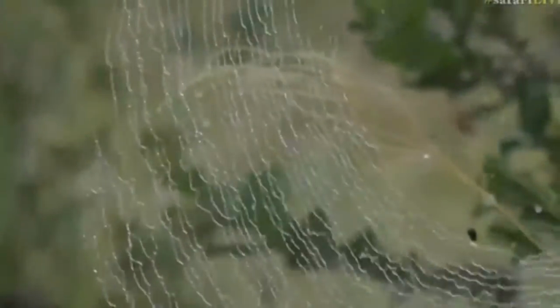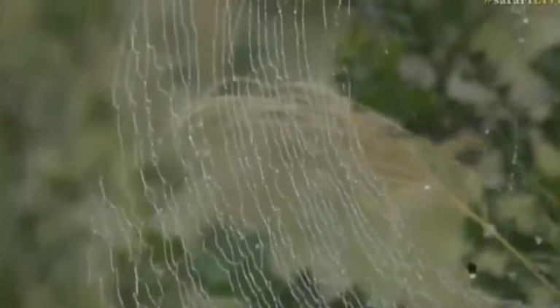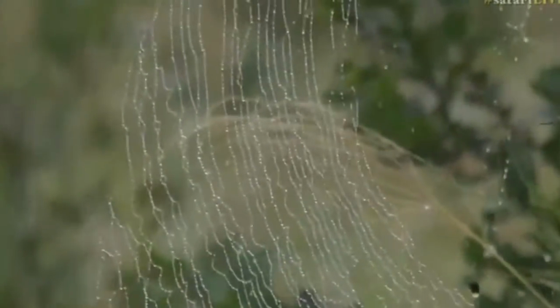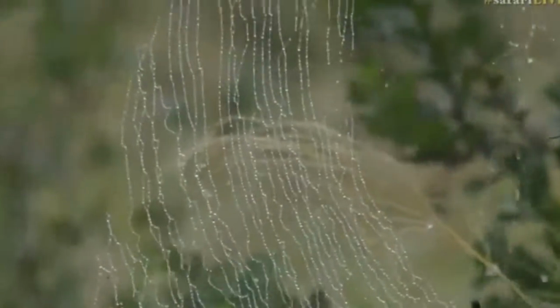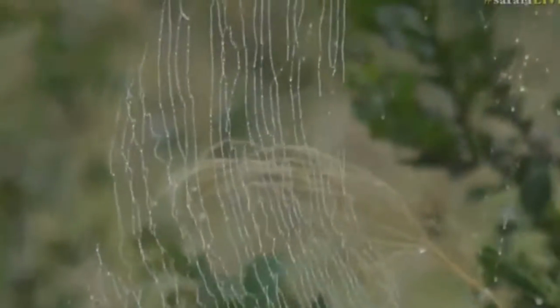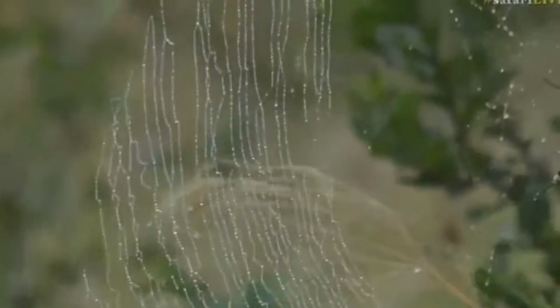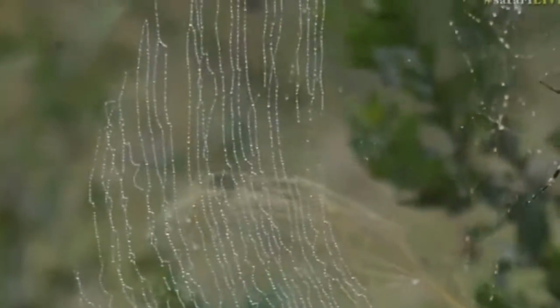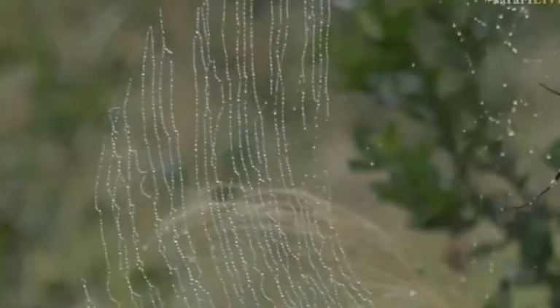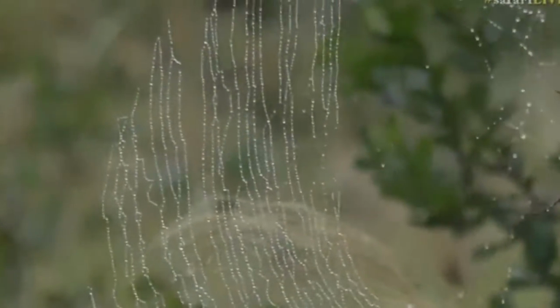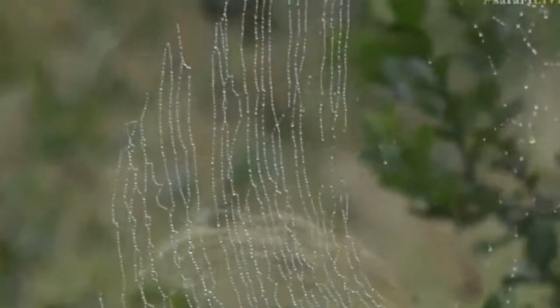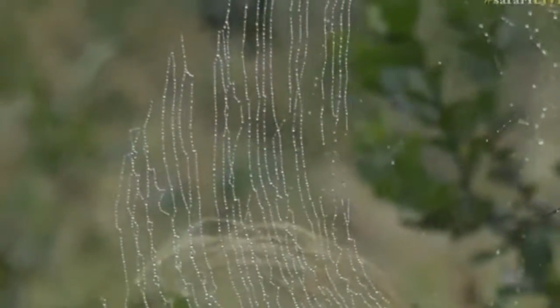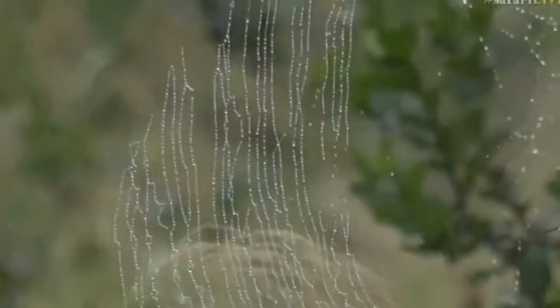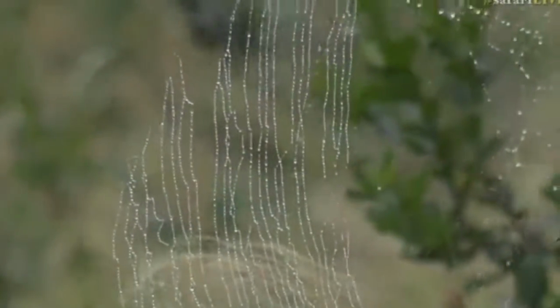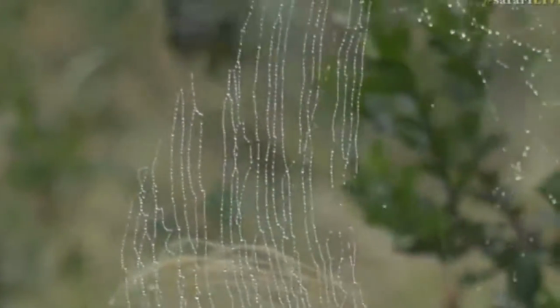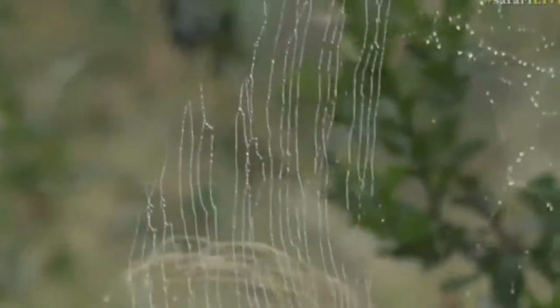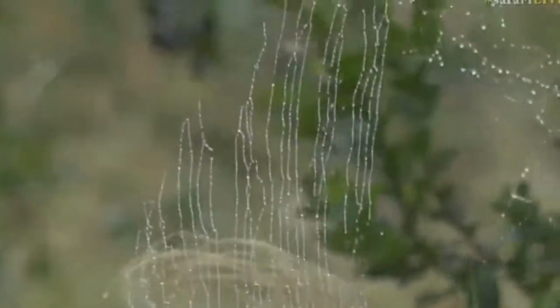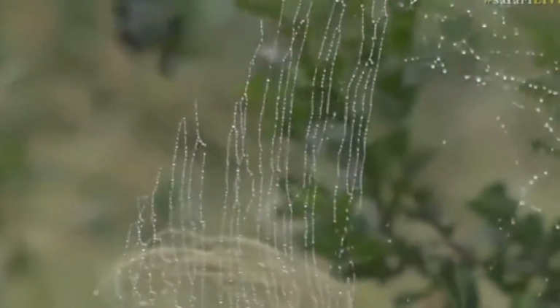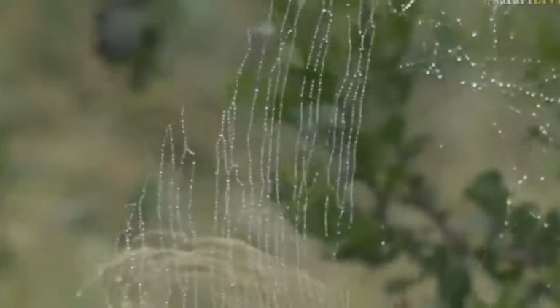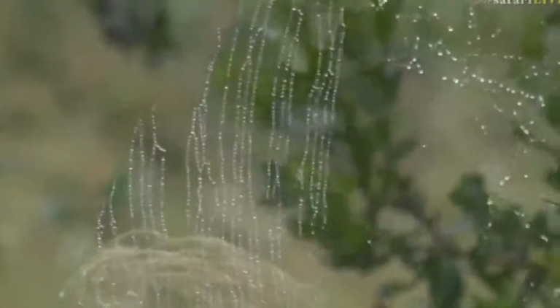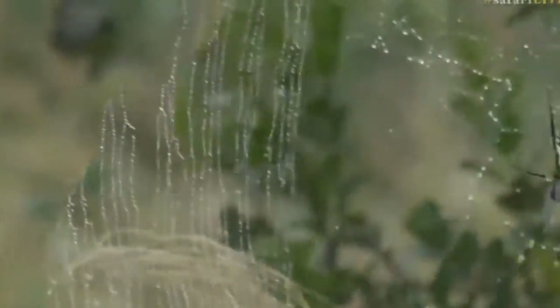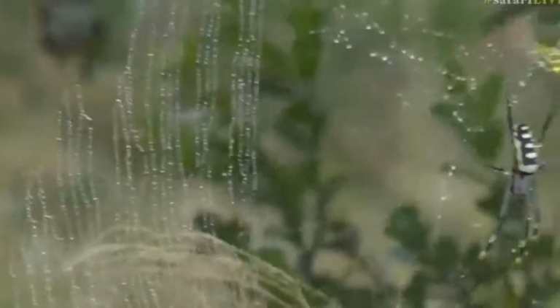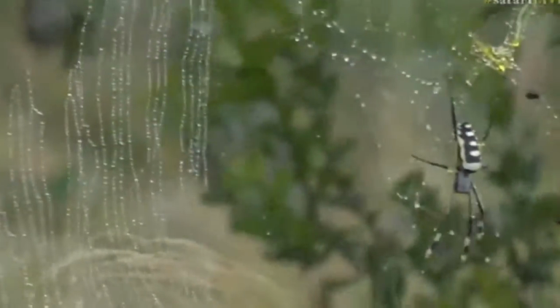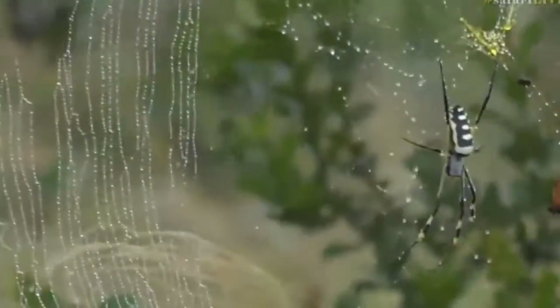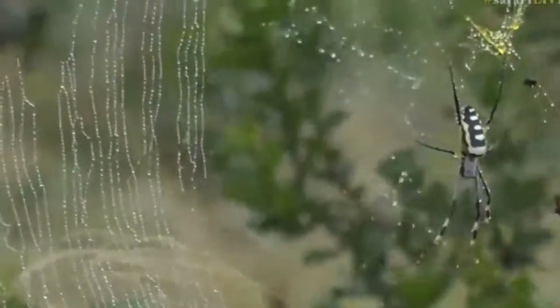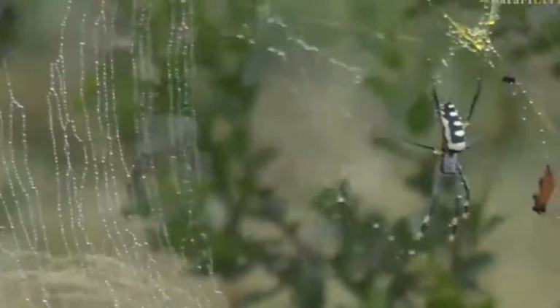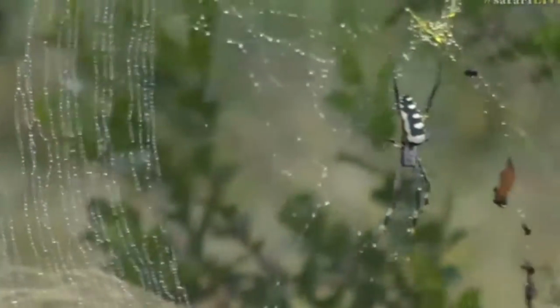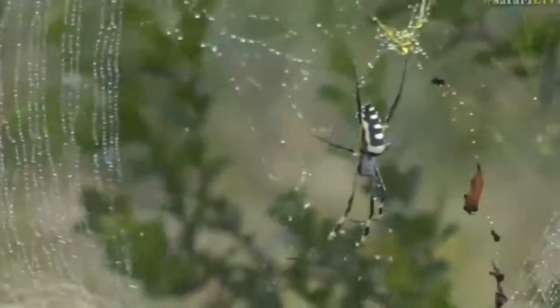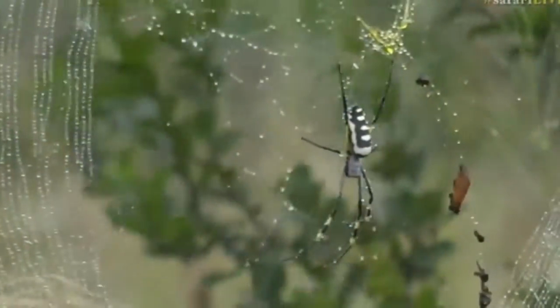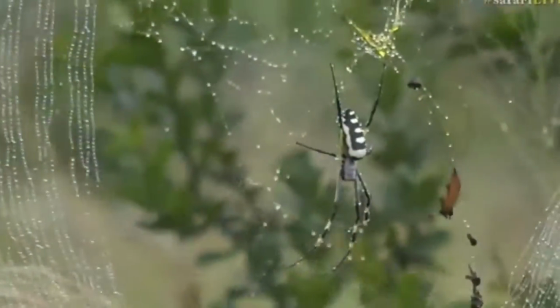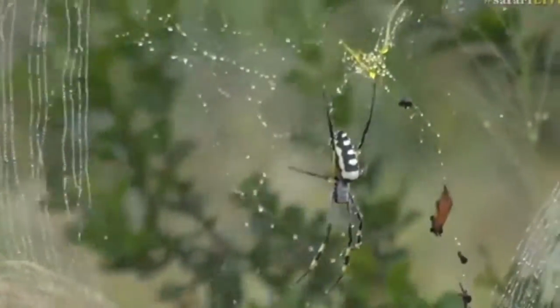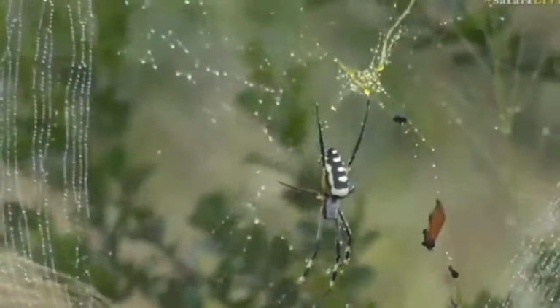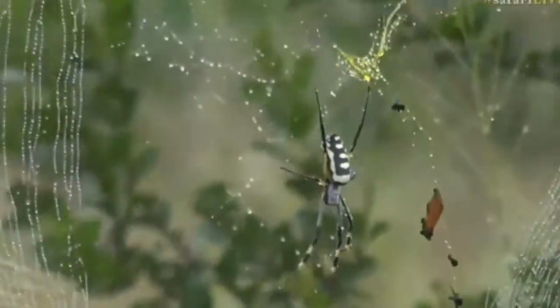Isn't that beautiful? It is amazing how the little raindrops stick on it.